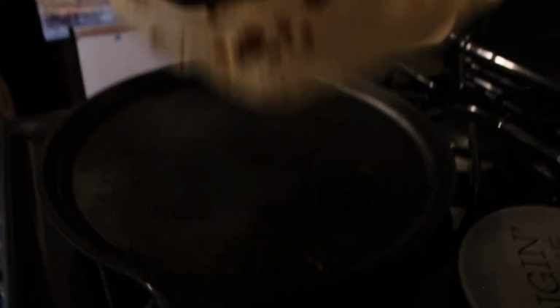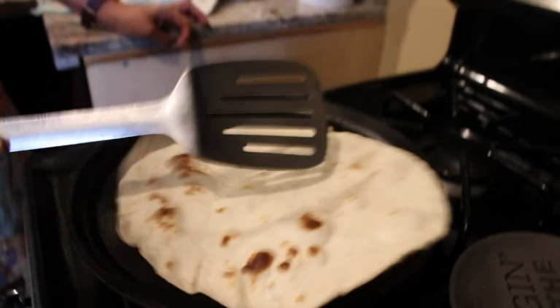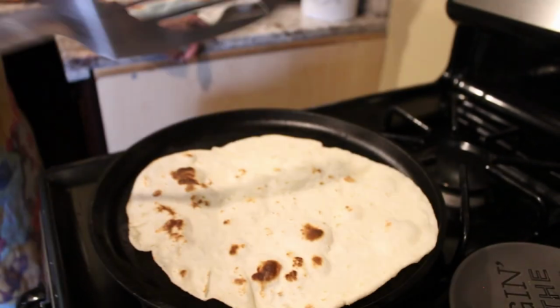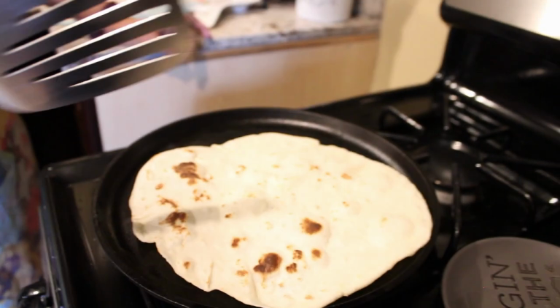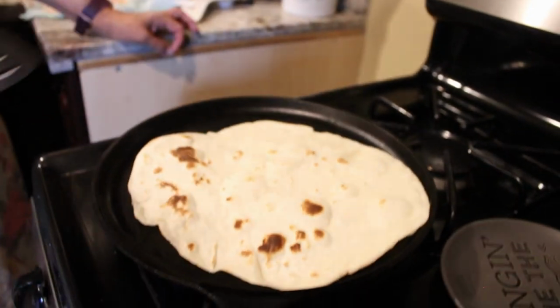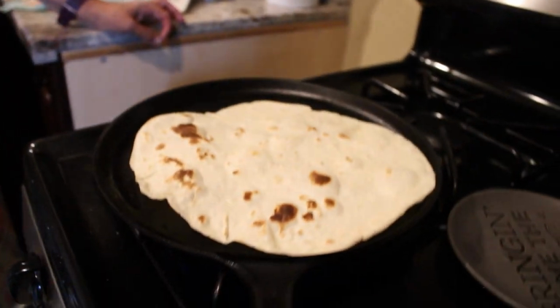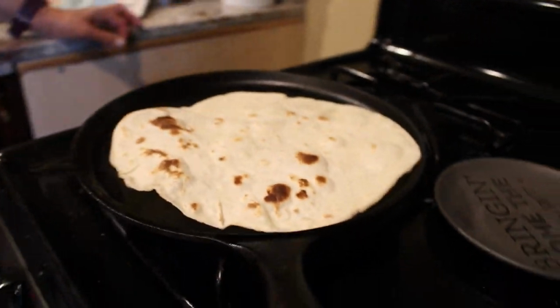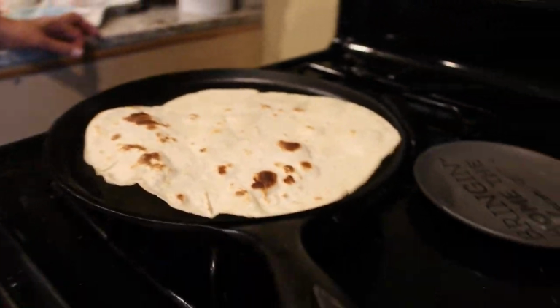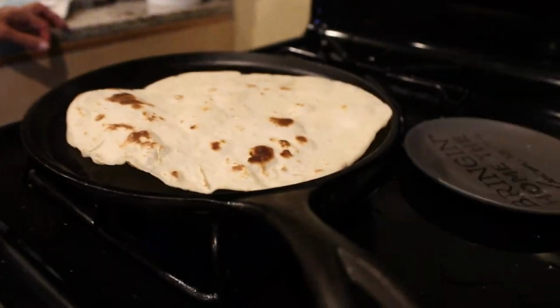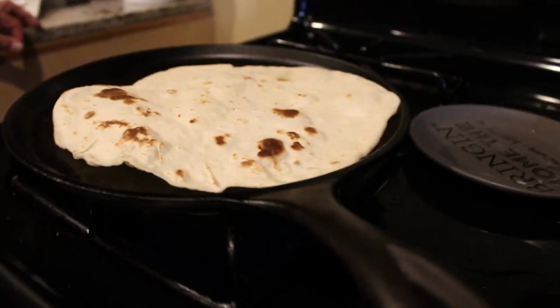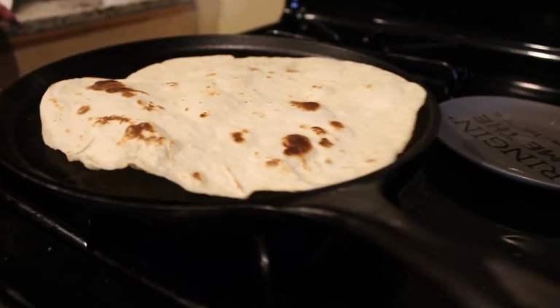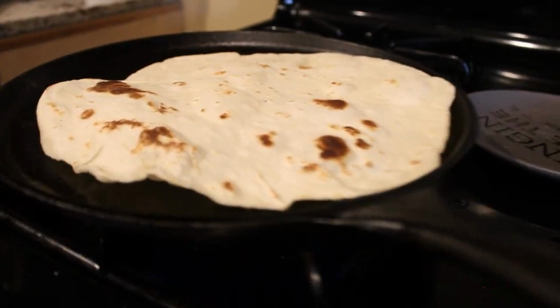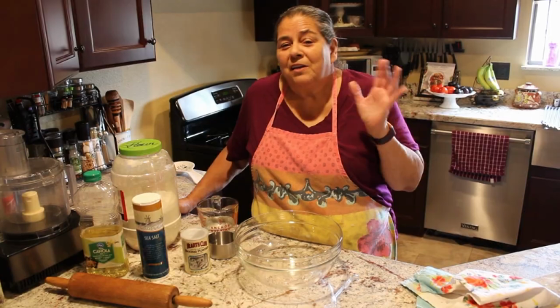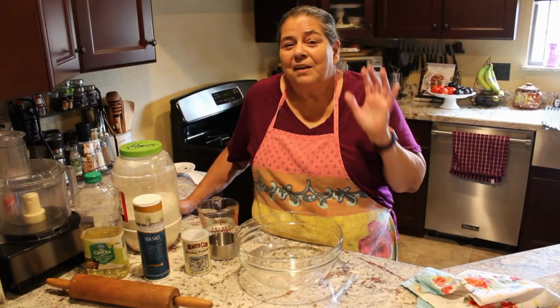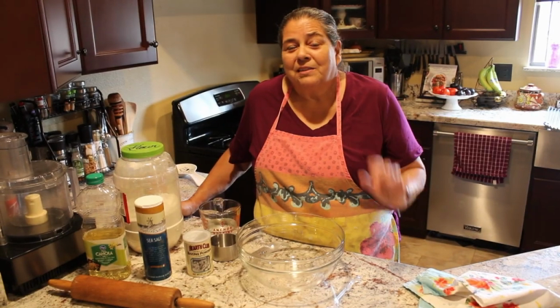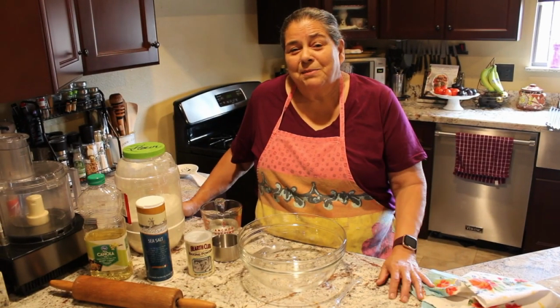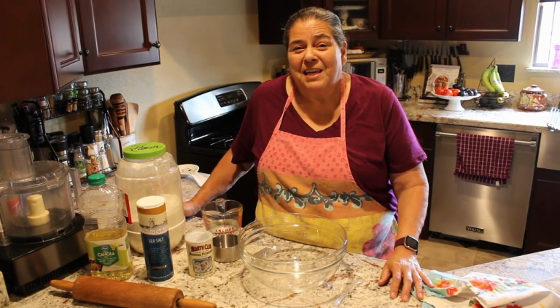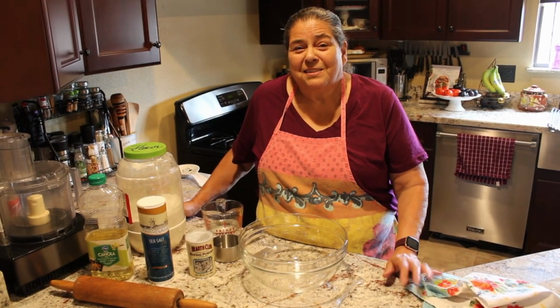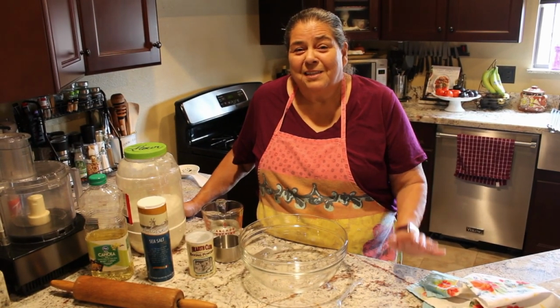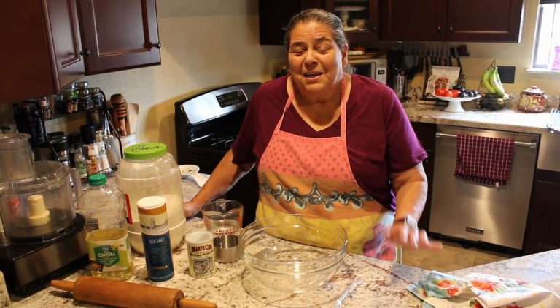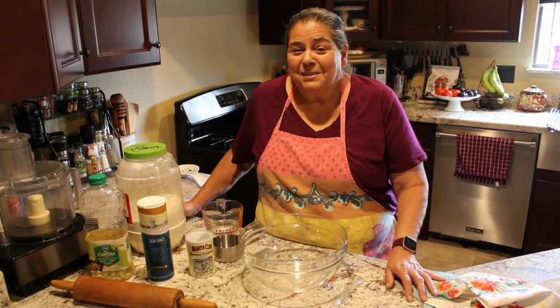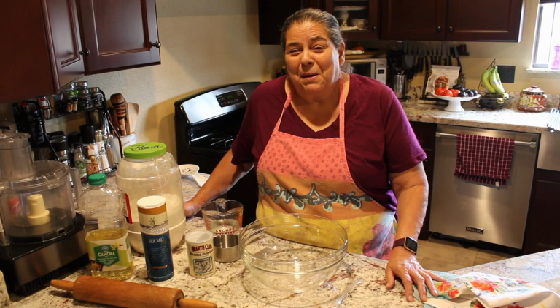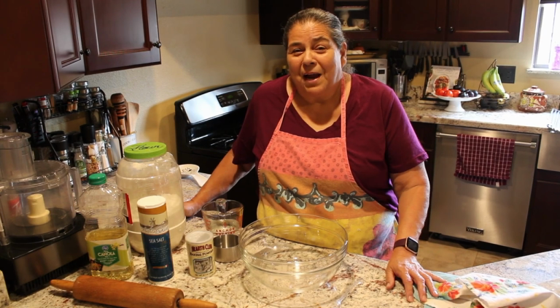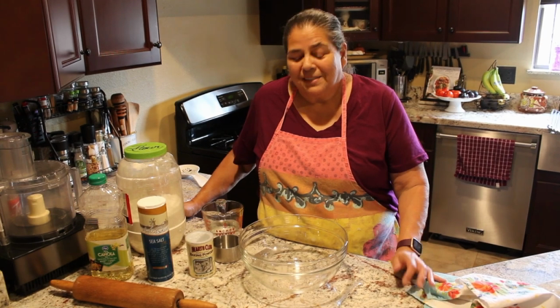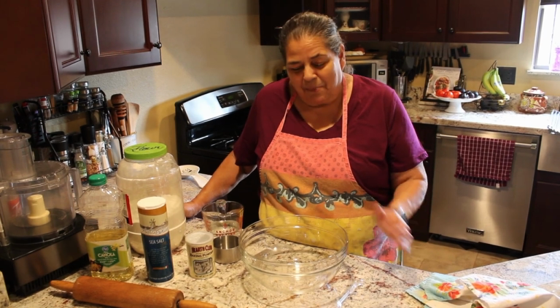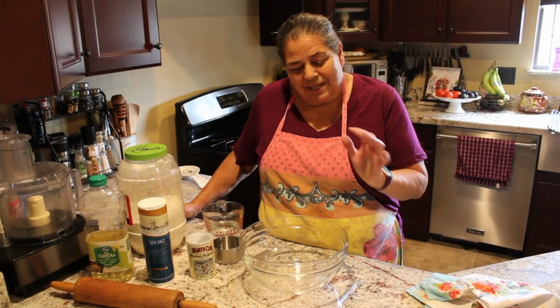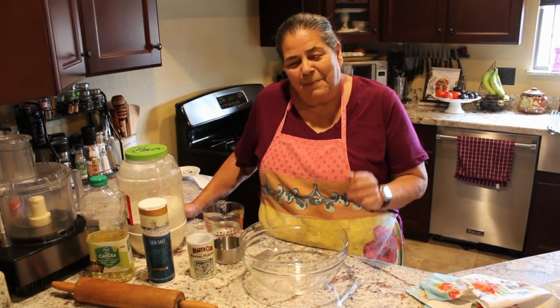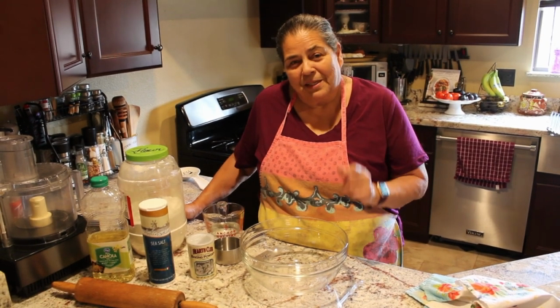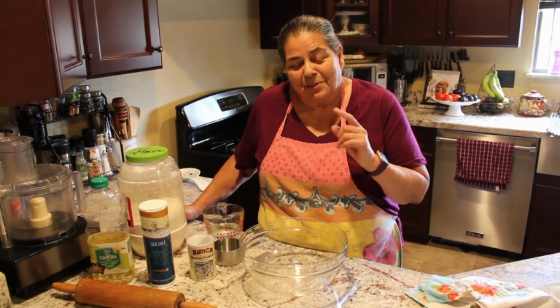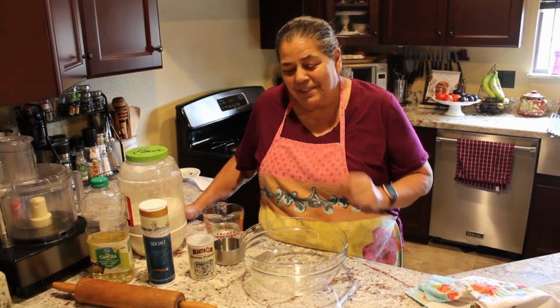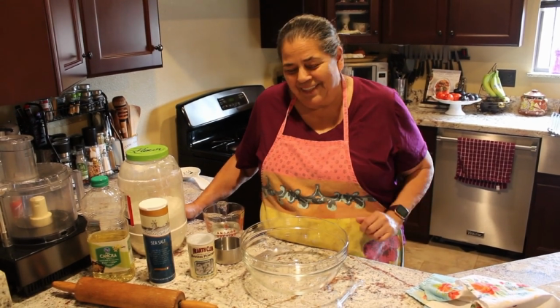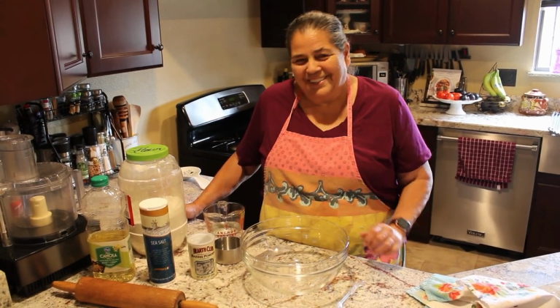They may not be round — they might look kind of like some states because I'm out of practice, but they still taste delicious.